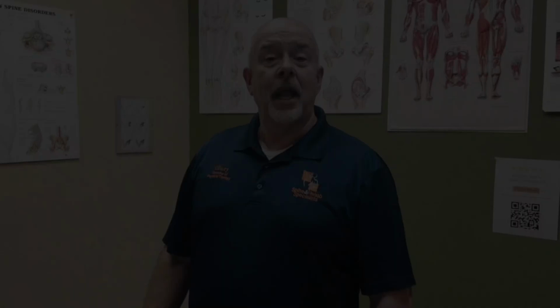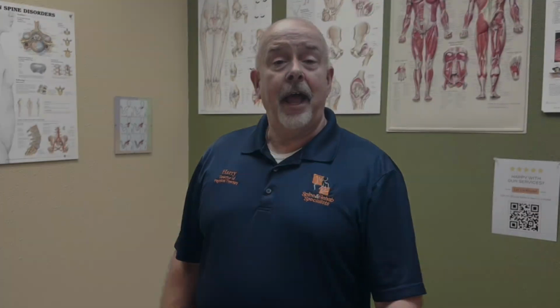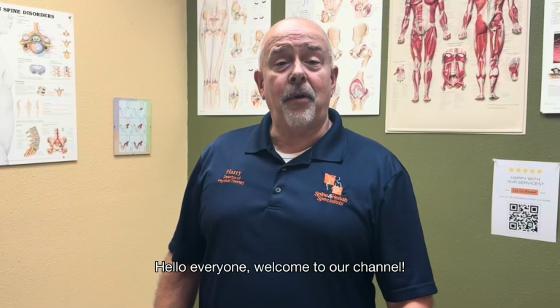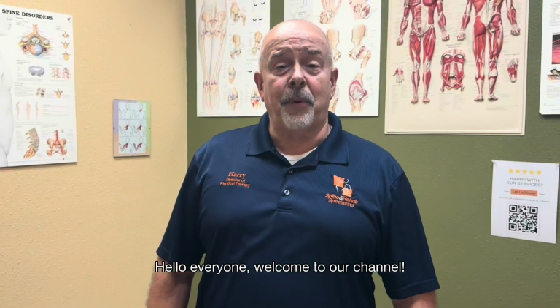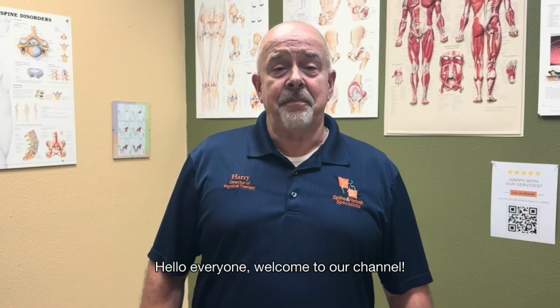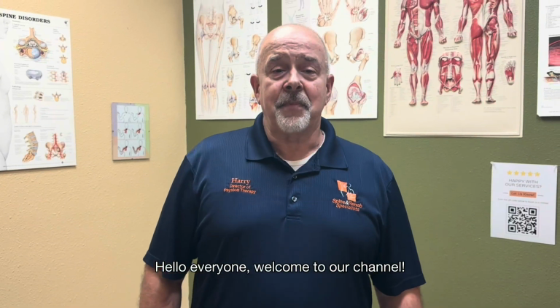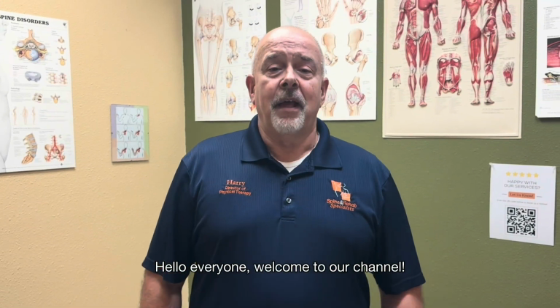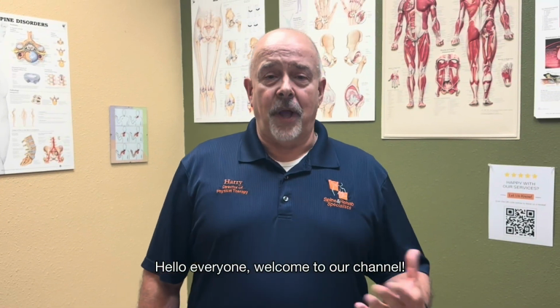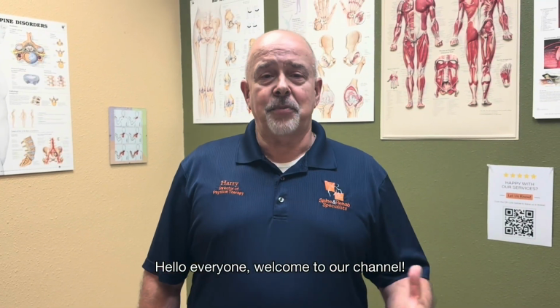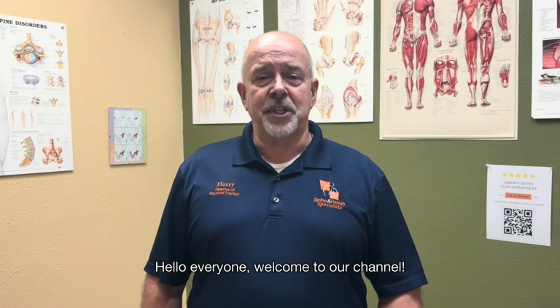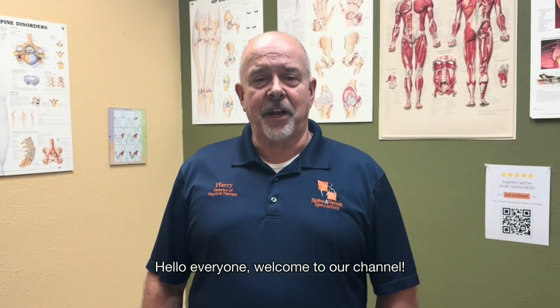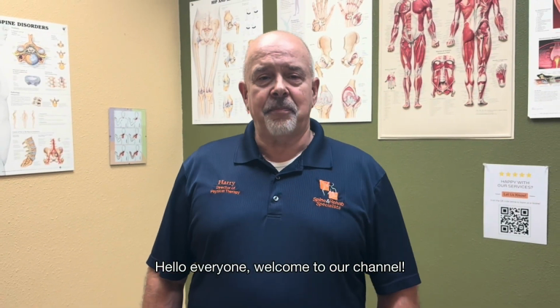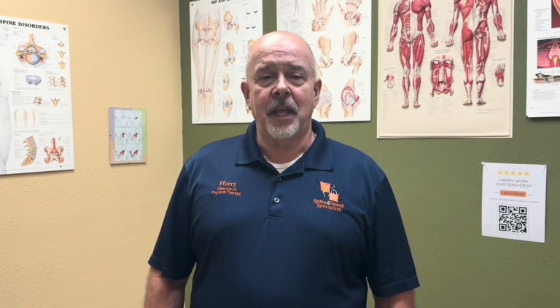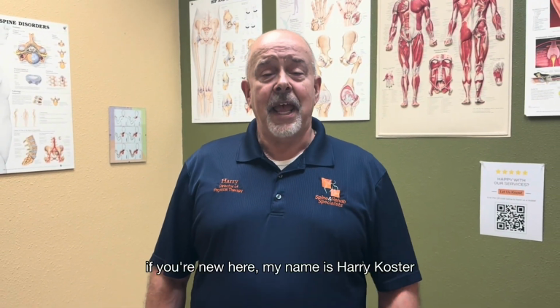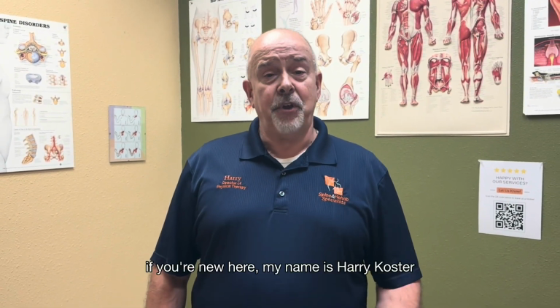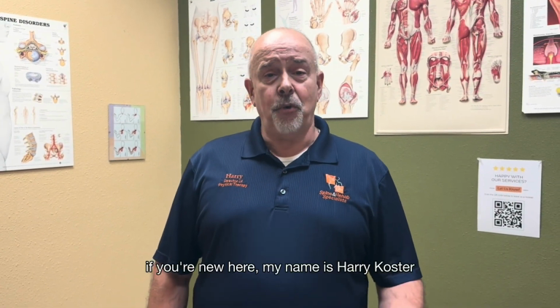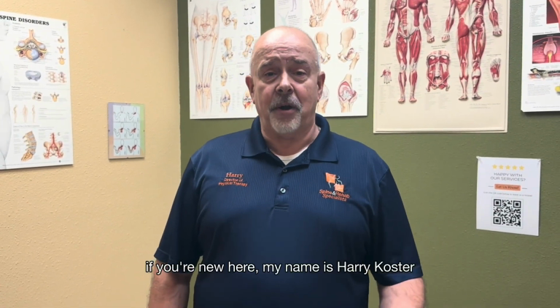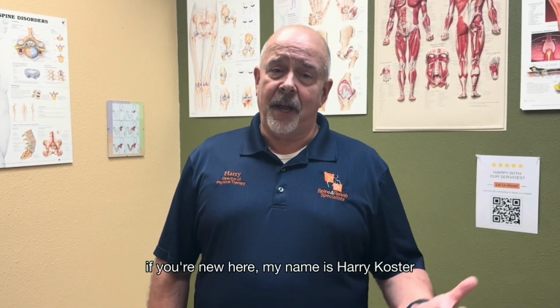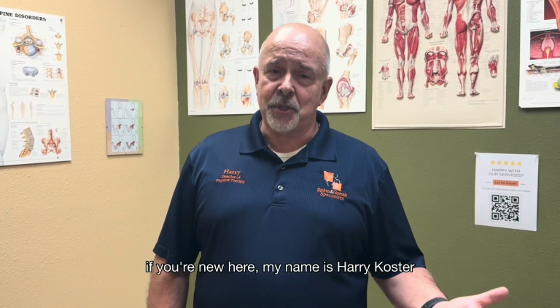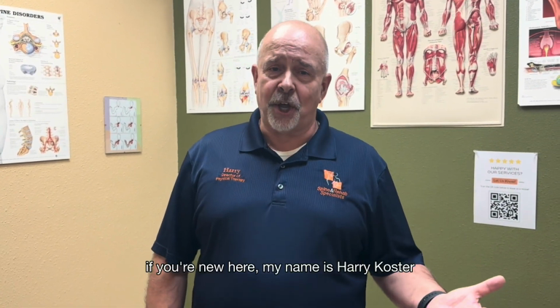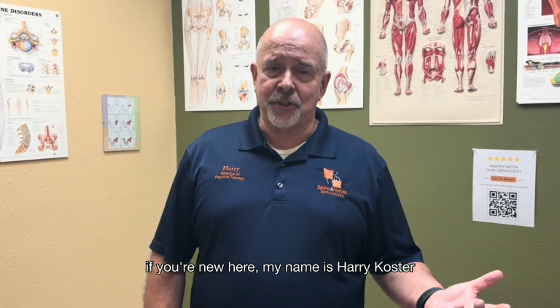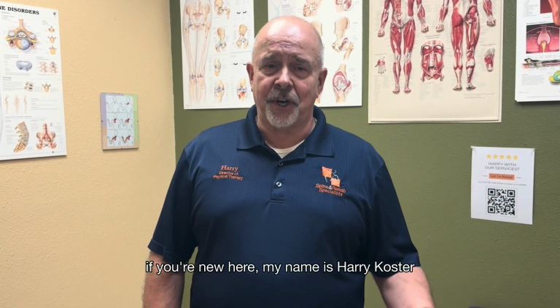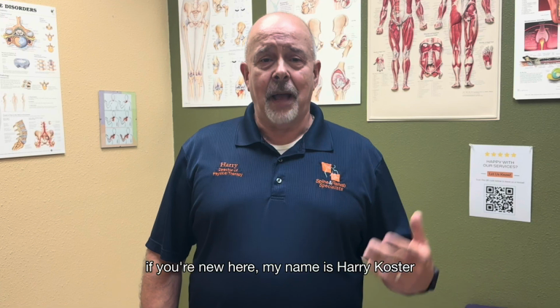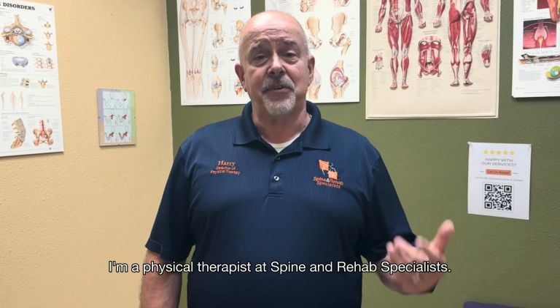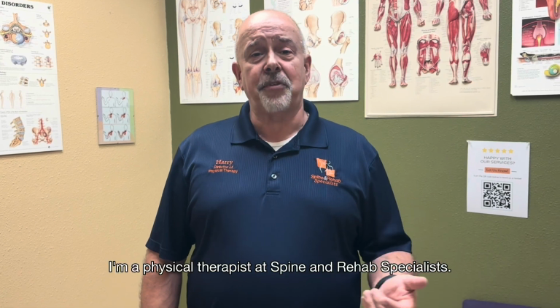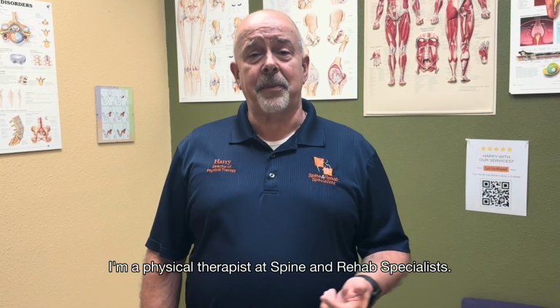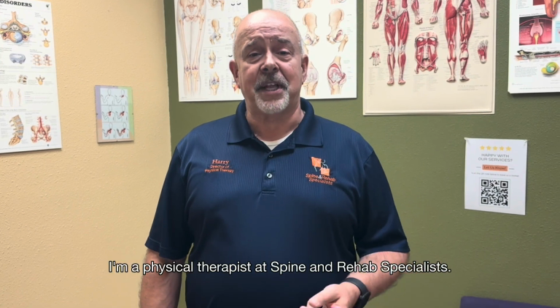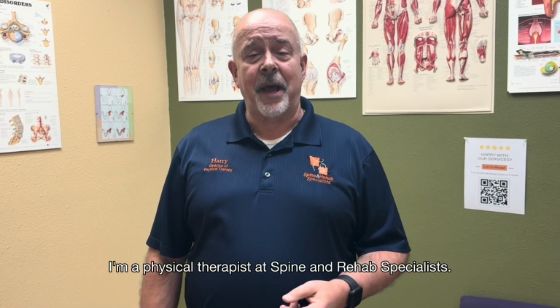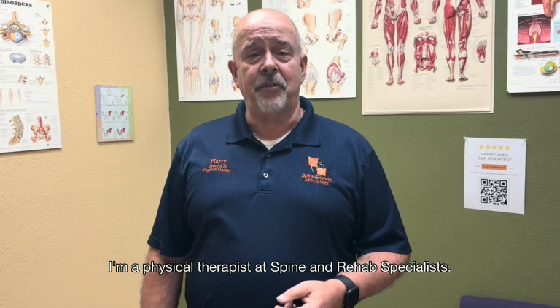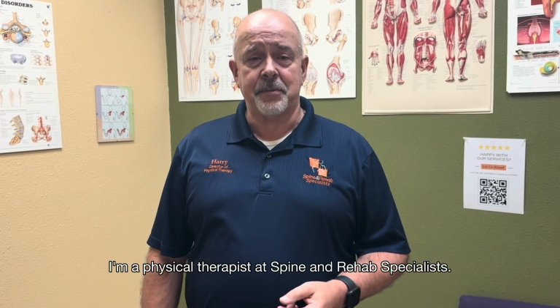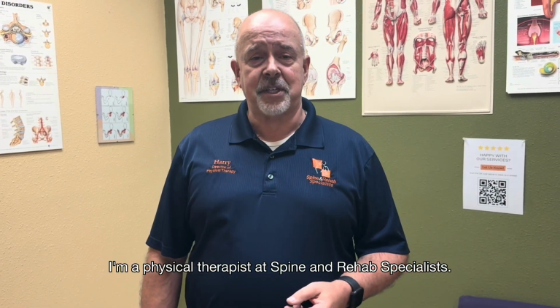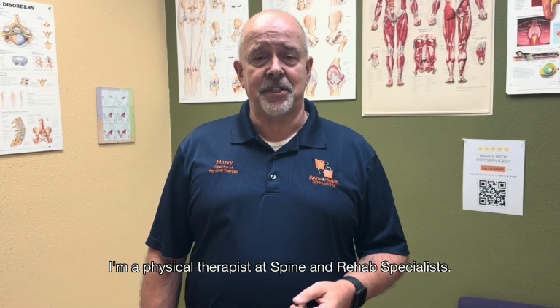Hello everyone. Welcome to our channel. If you're new here, my name is Harry Koster. I'm a physical therapist at Spine and Rehab Specialist.